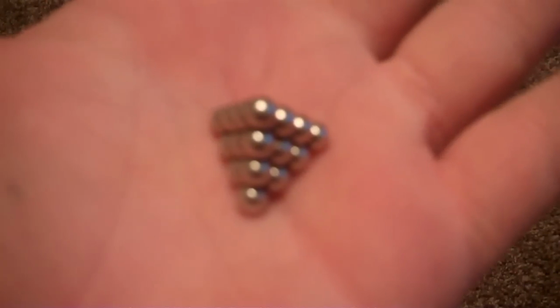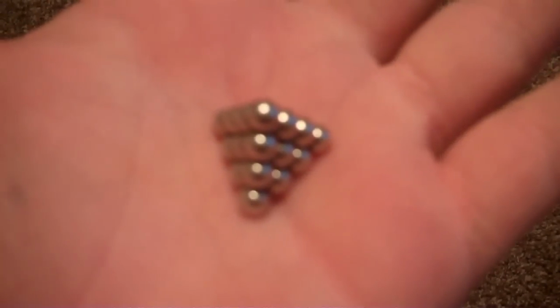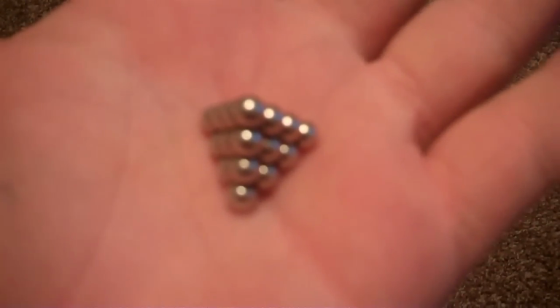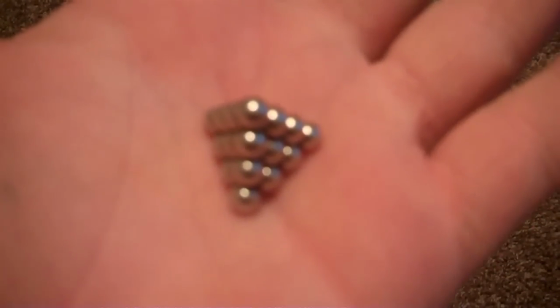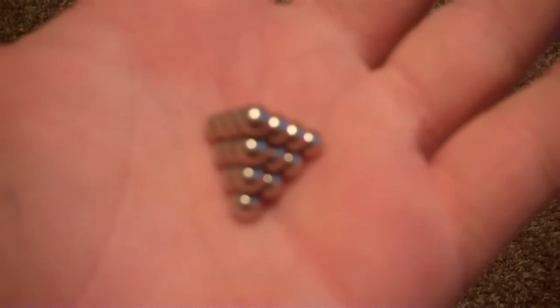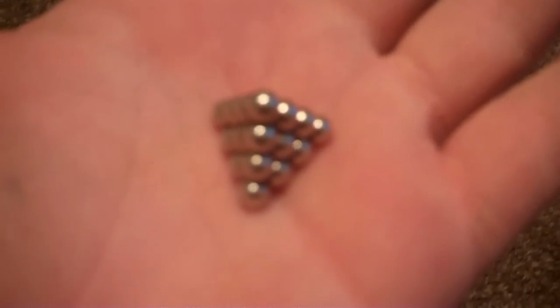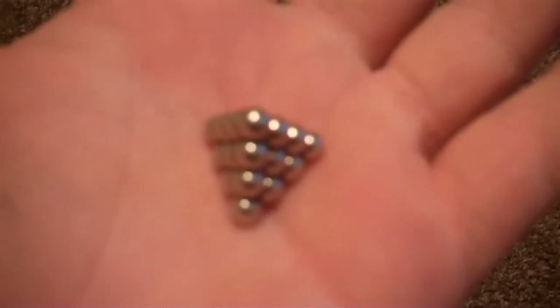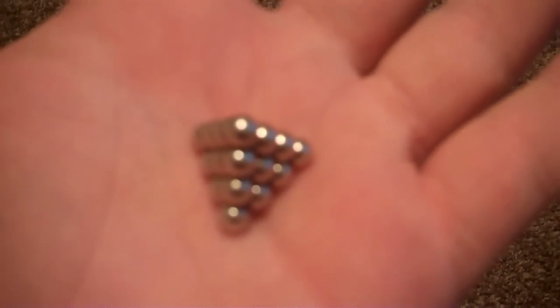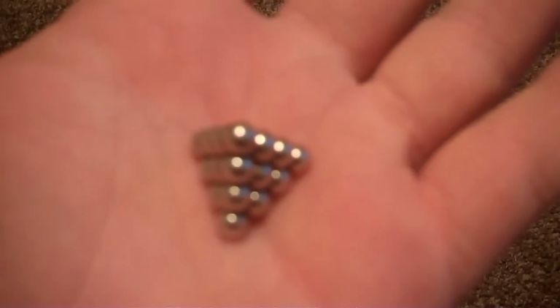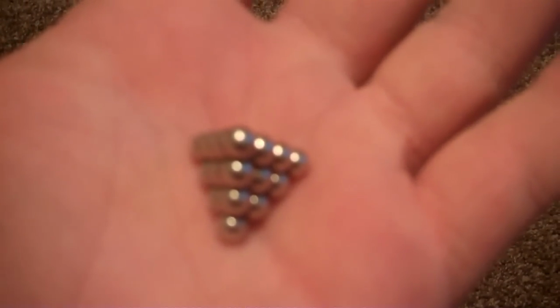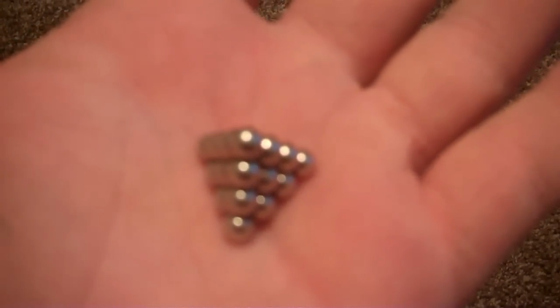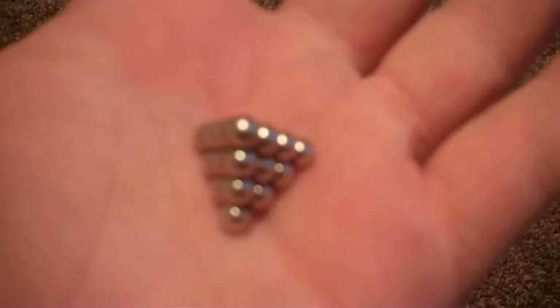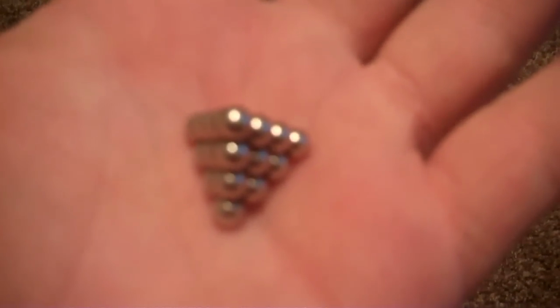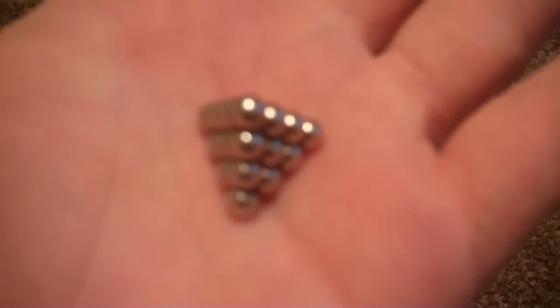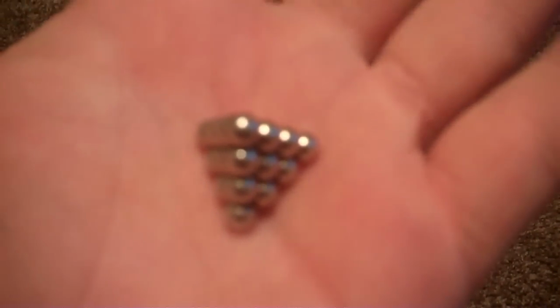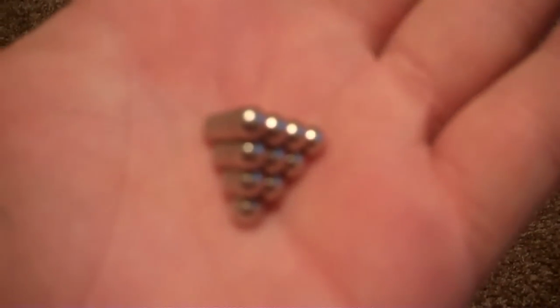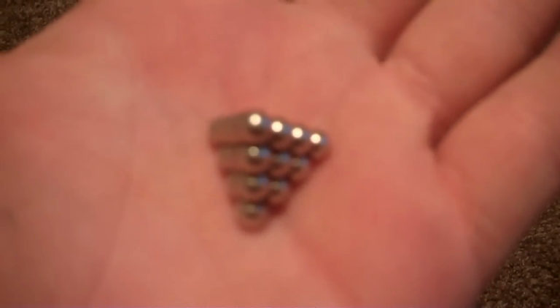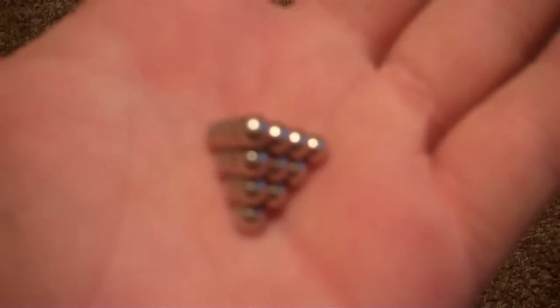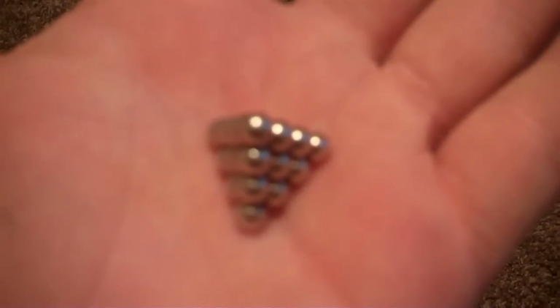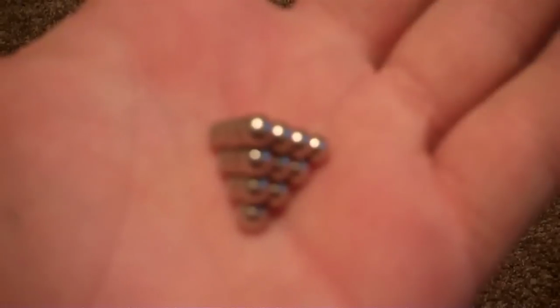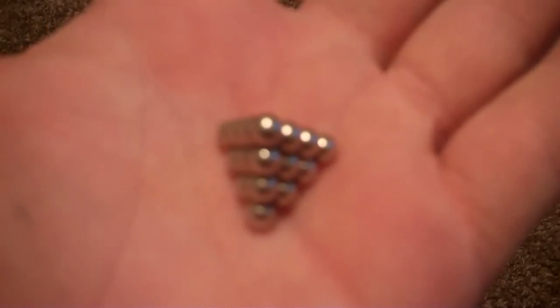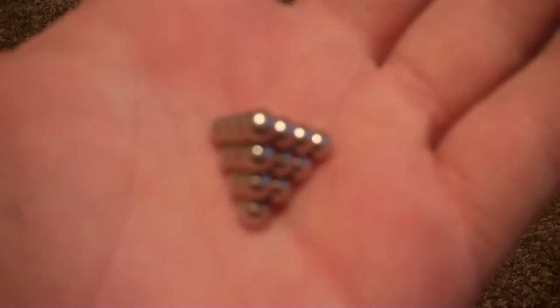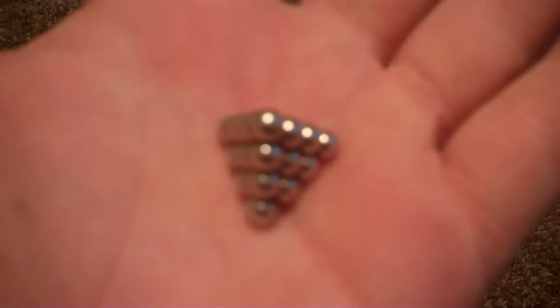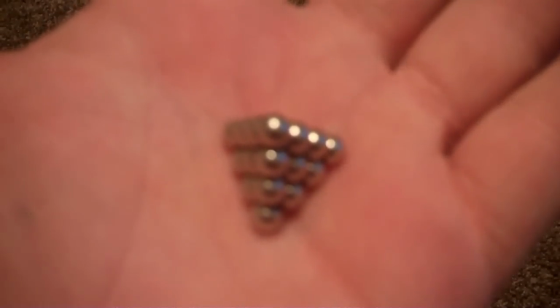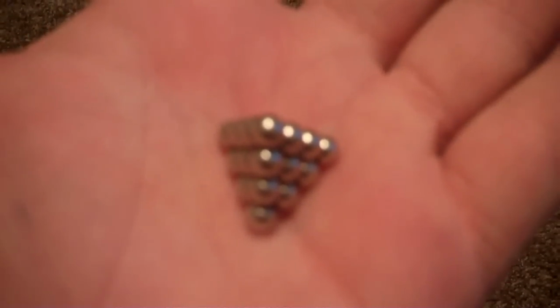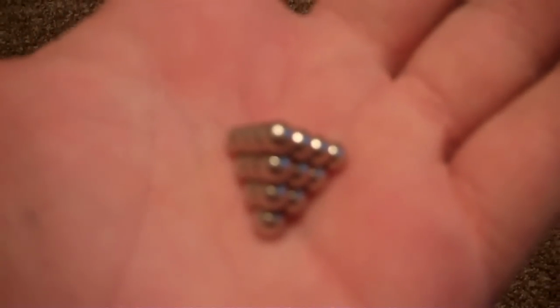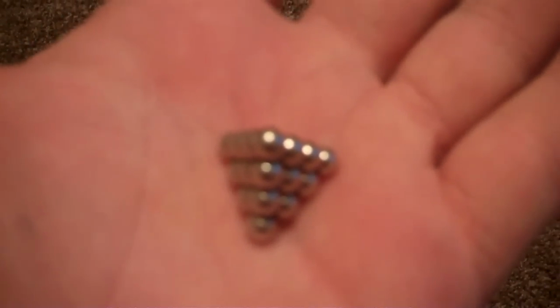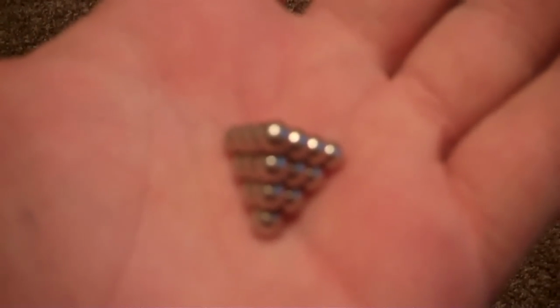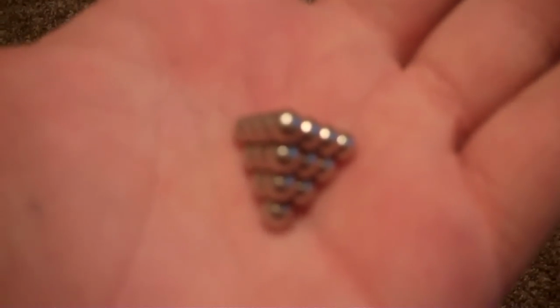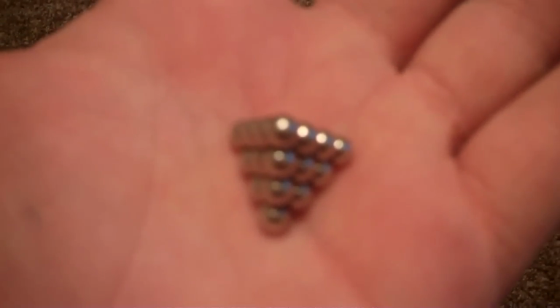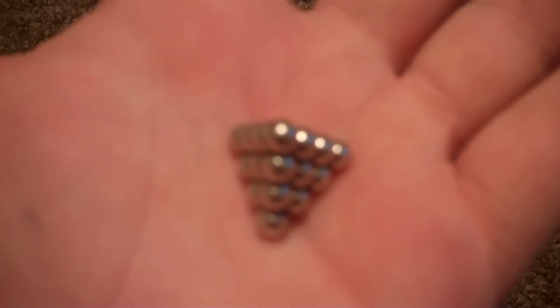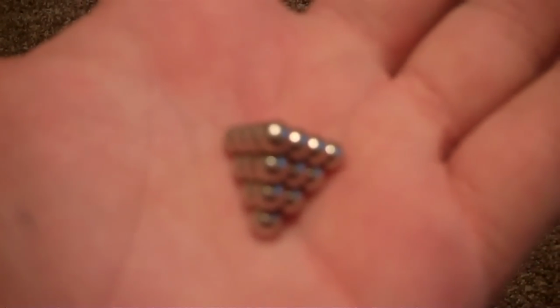What is up everybody? Today I present you with NeoCube Challenge — I think this is number 6.